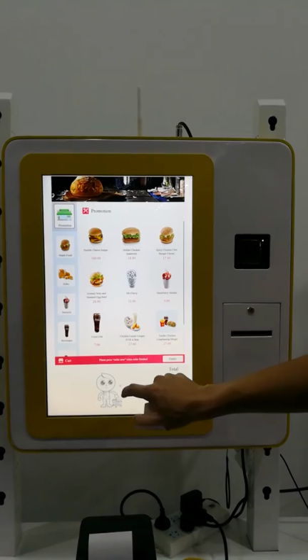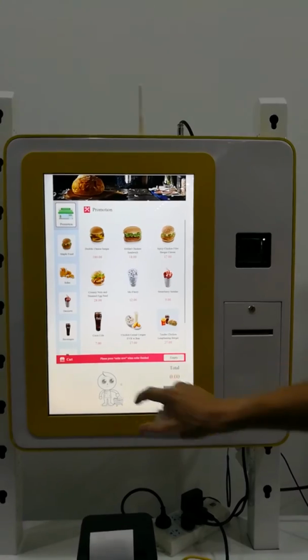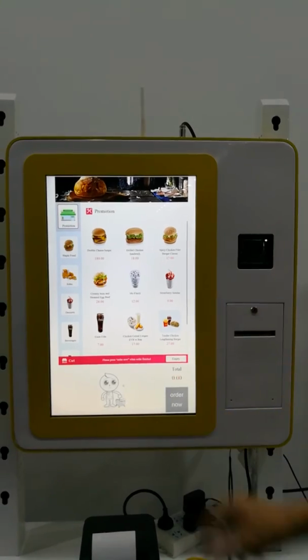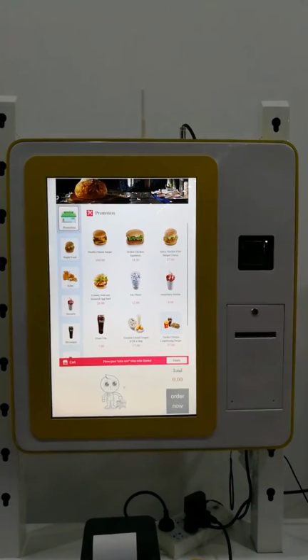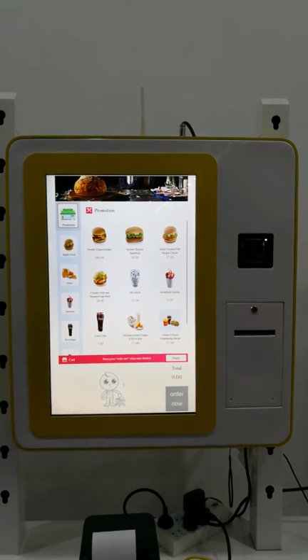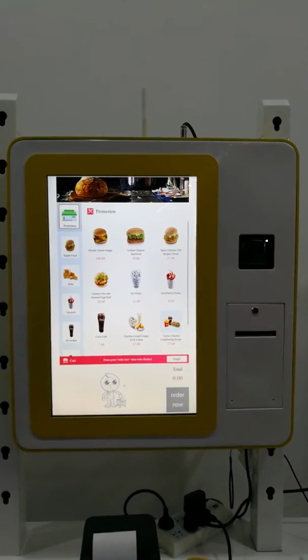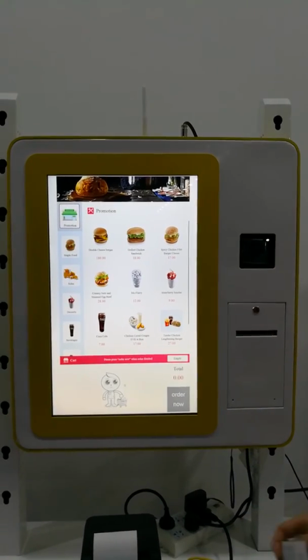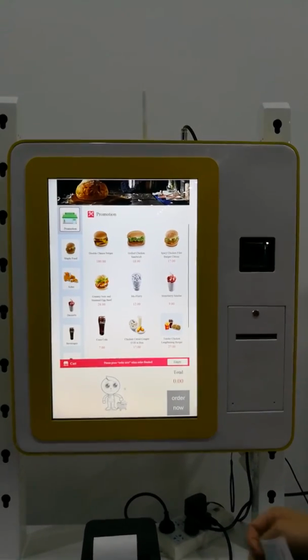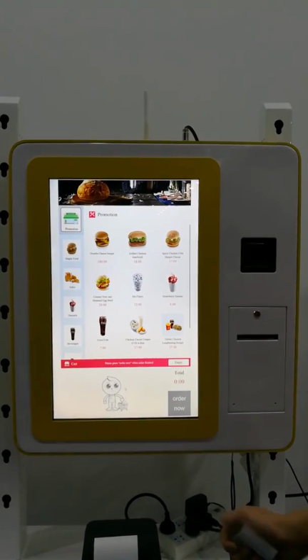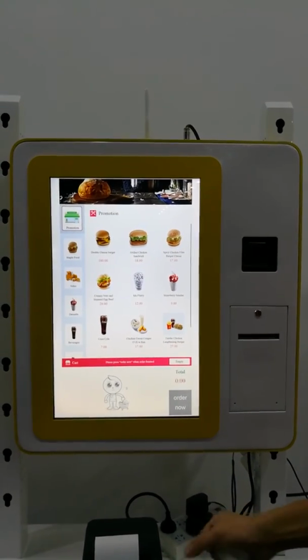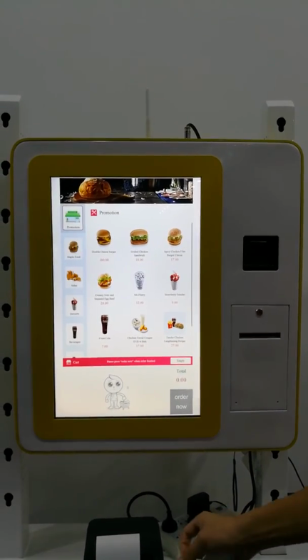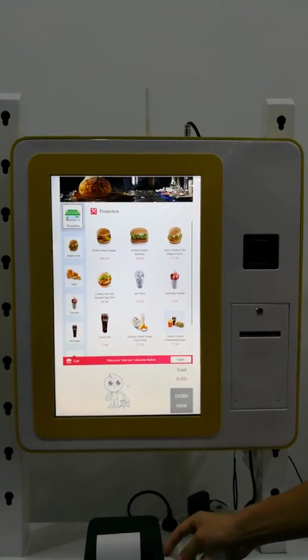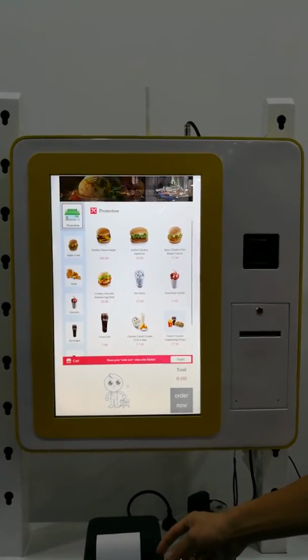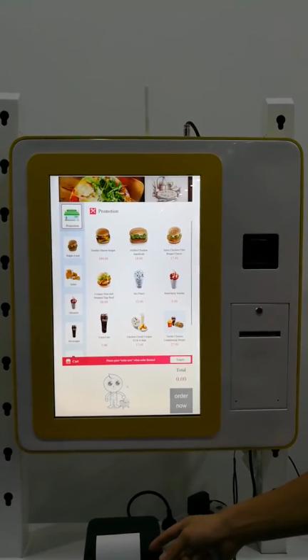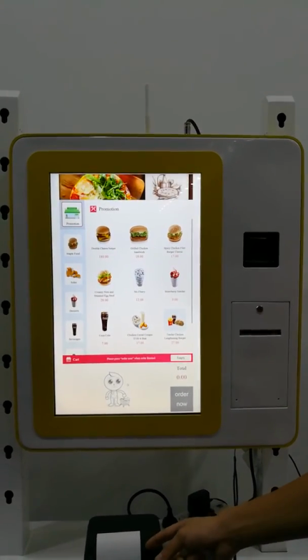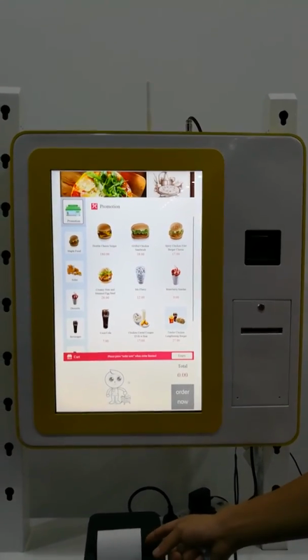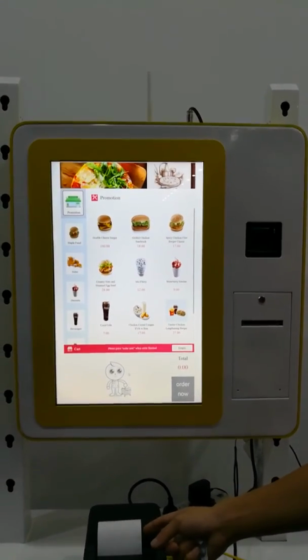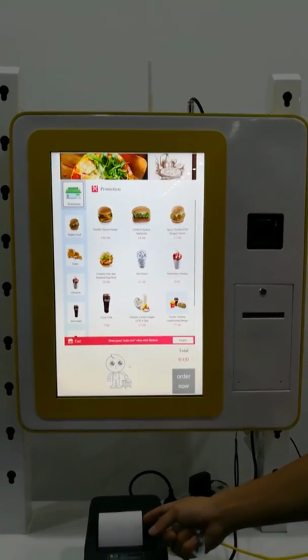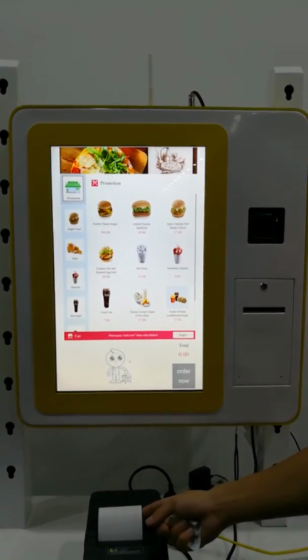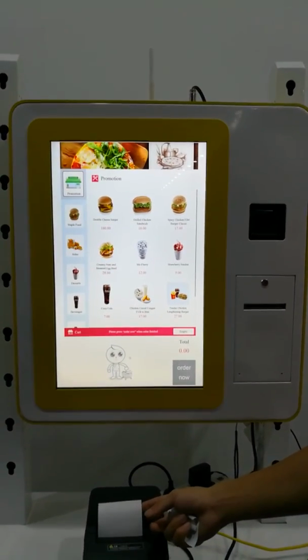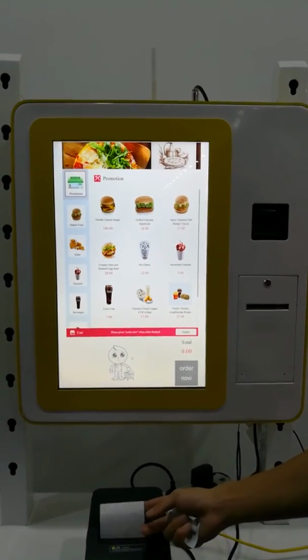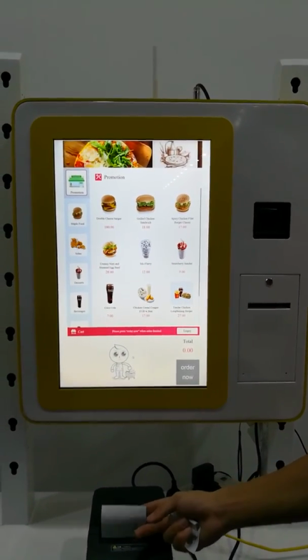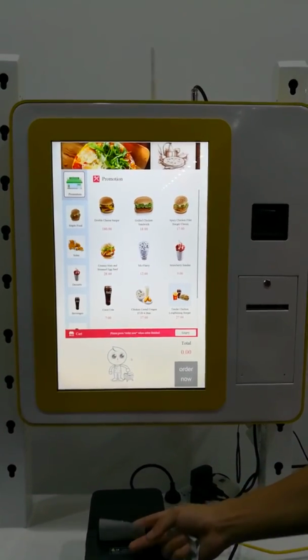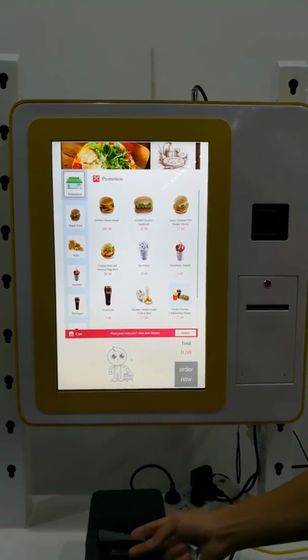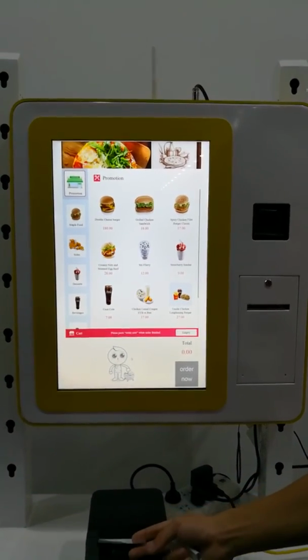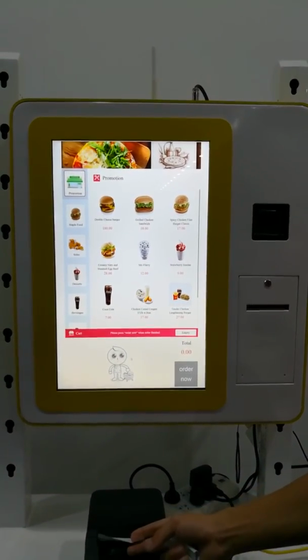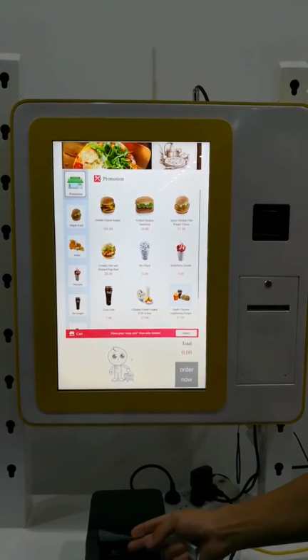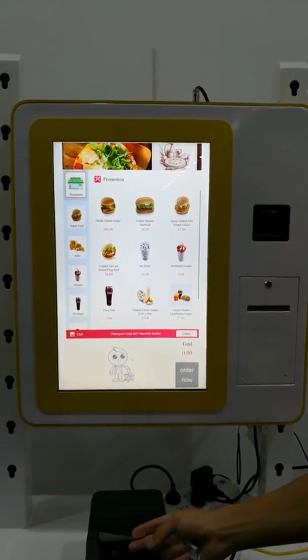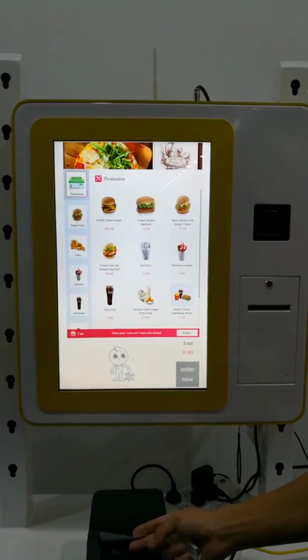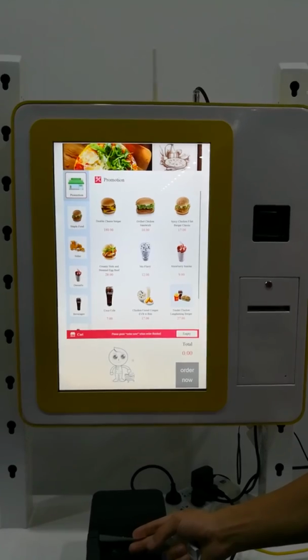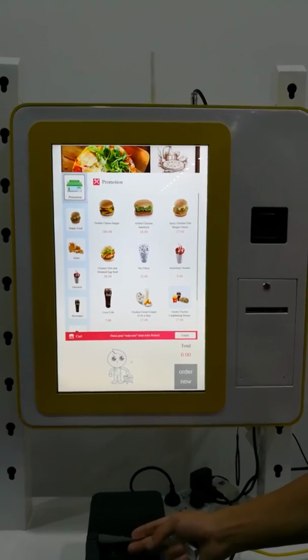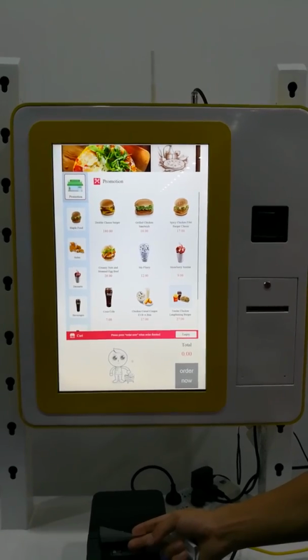After your payment, the kitchen will receive a ticket for your meal. That's all.